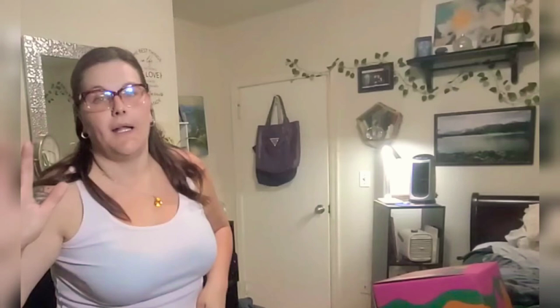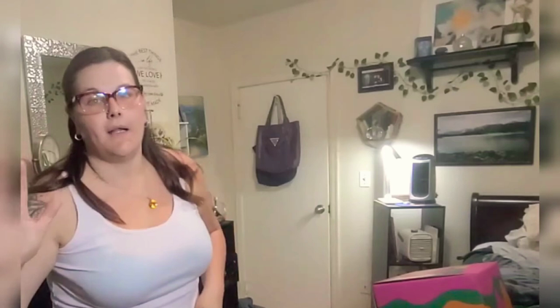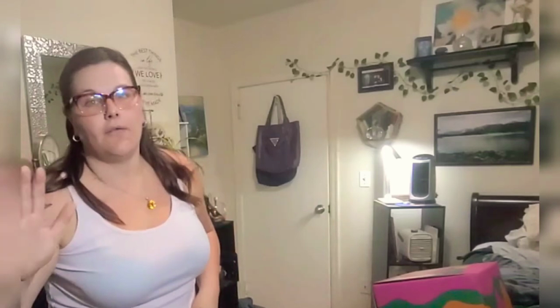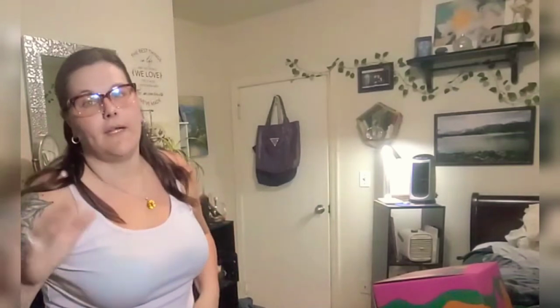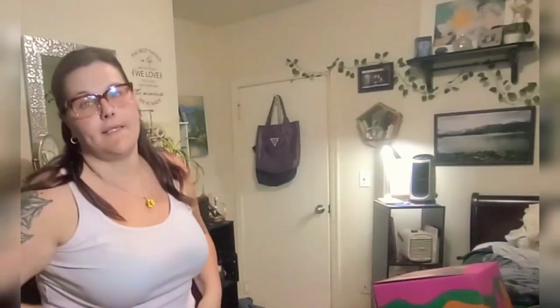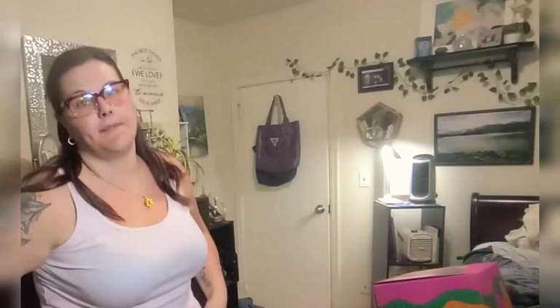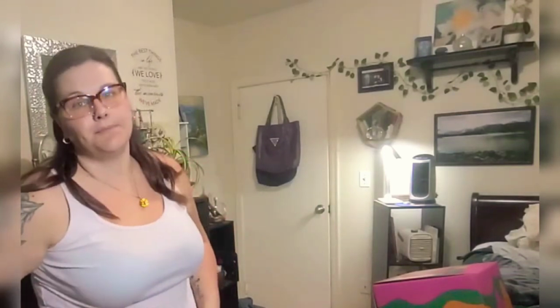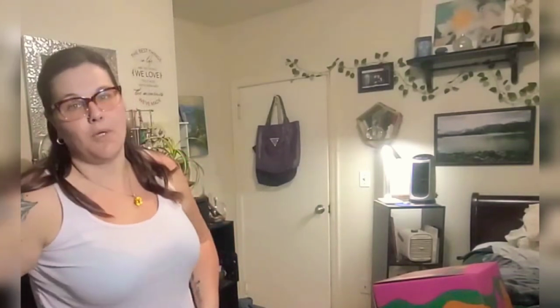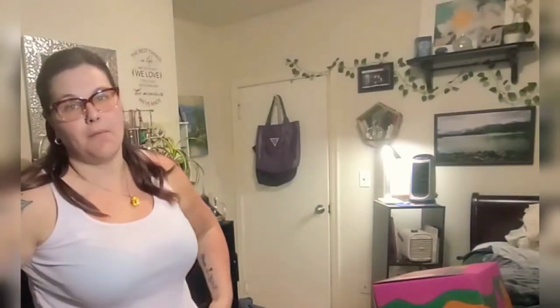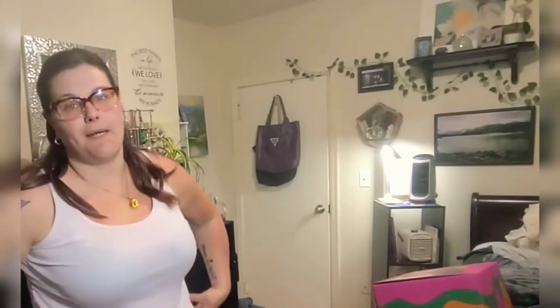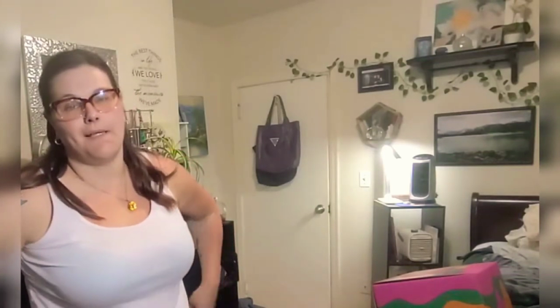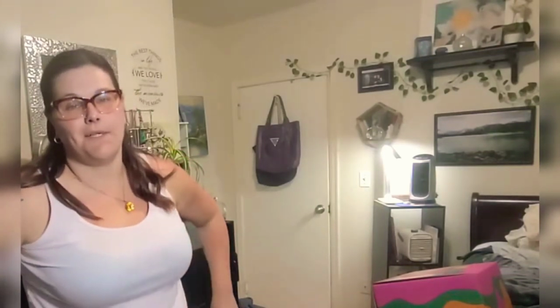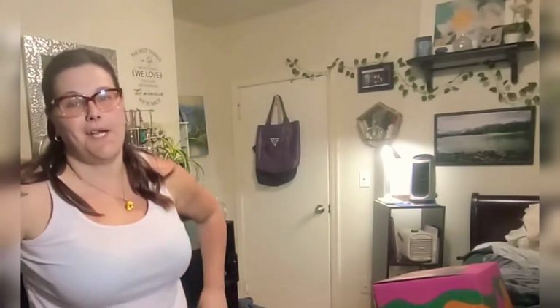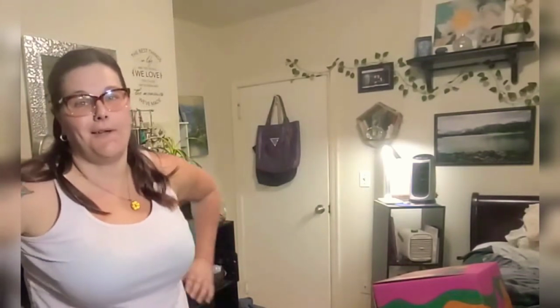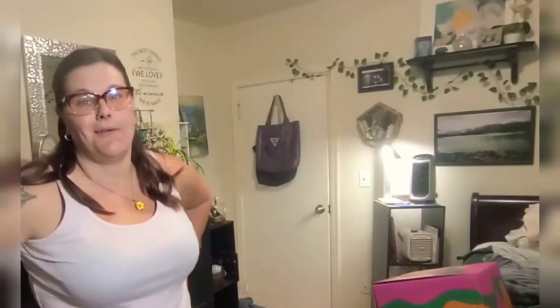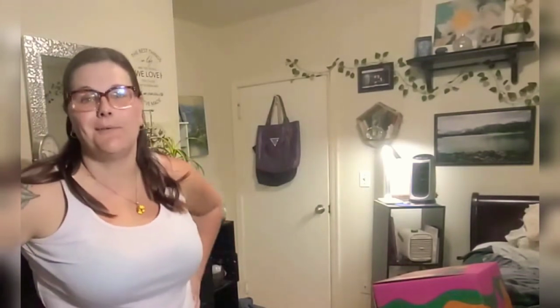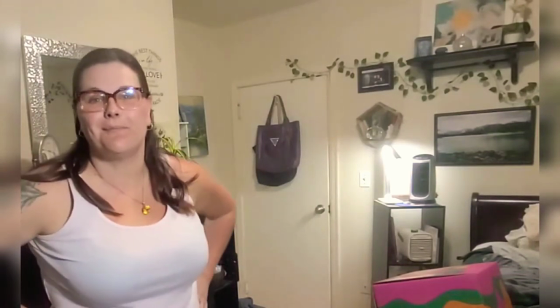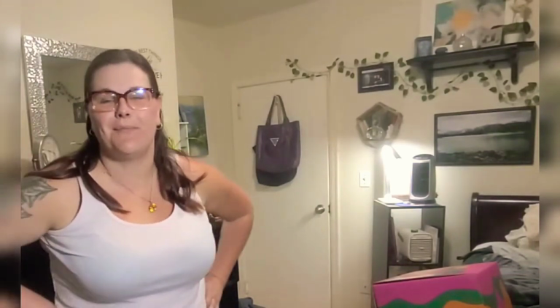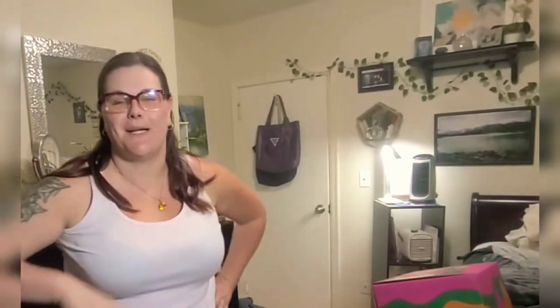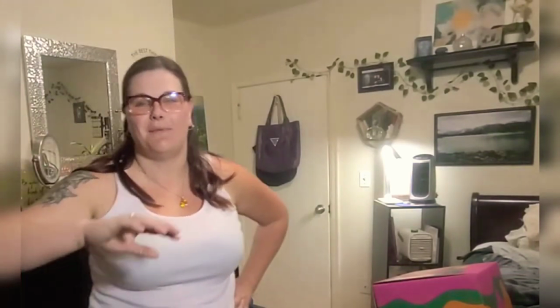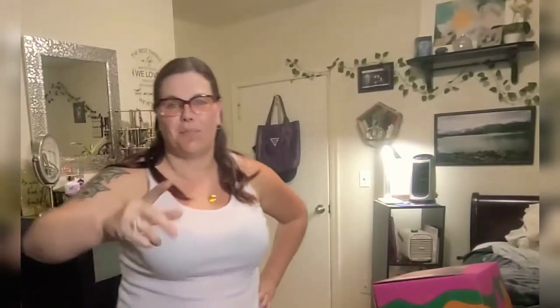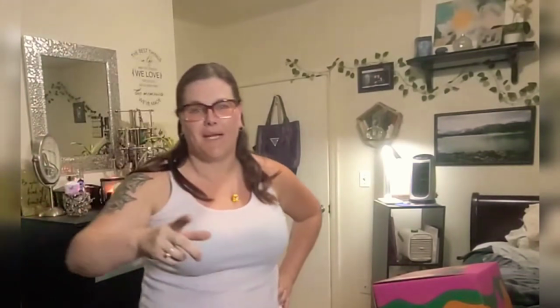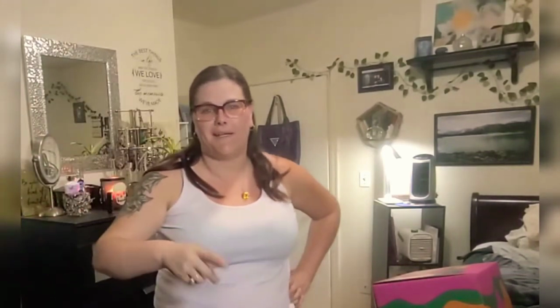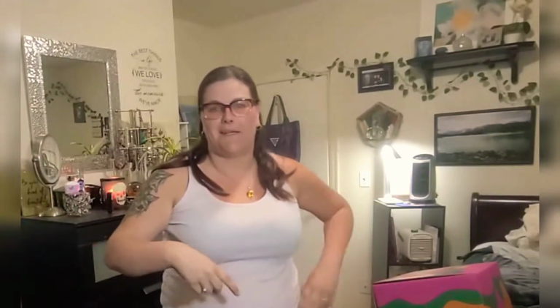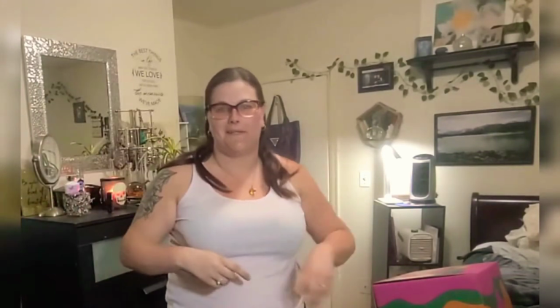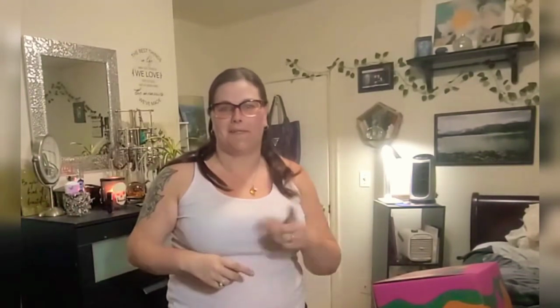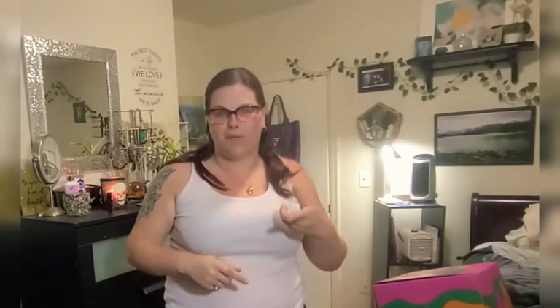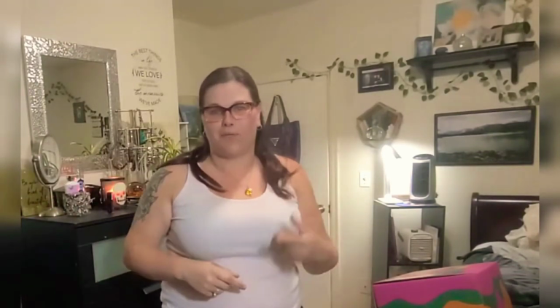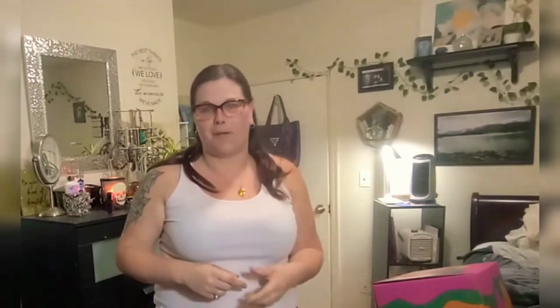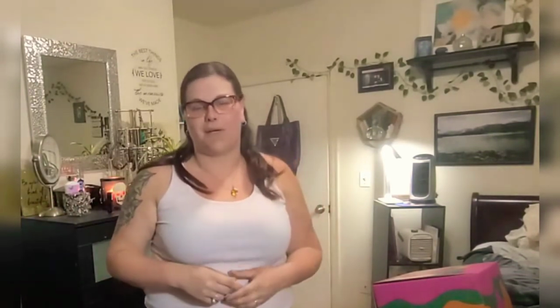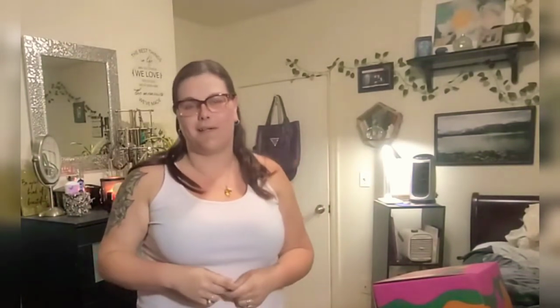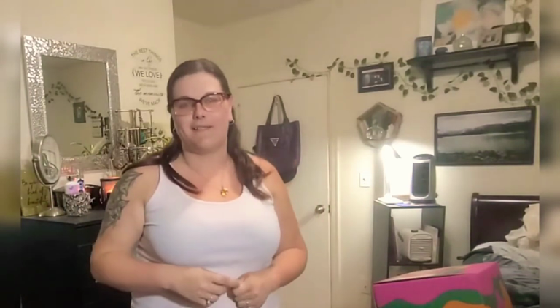Hello friends, welcome back to my channel. My name is Brandy and this is Beautifly Bargains.